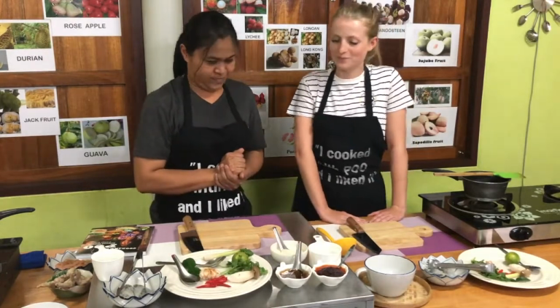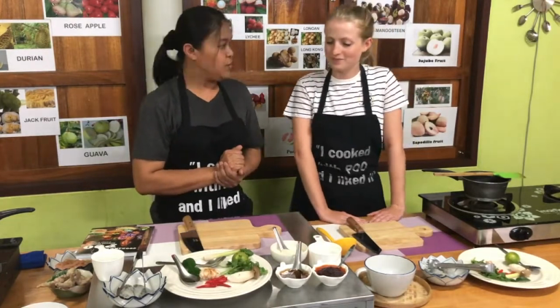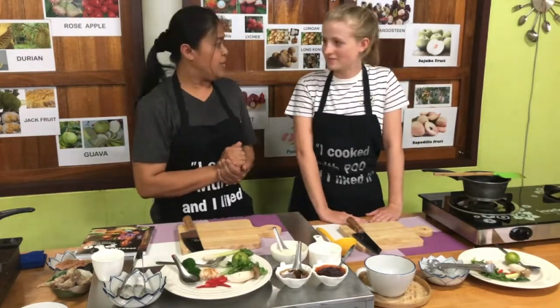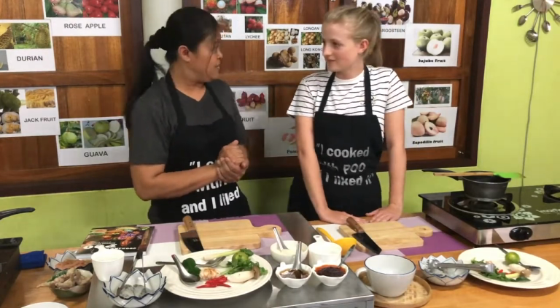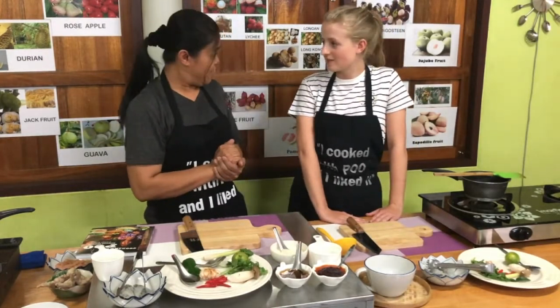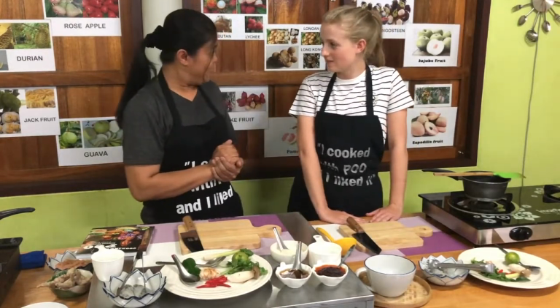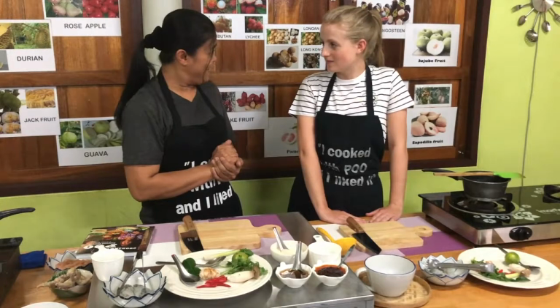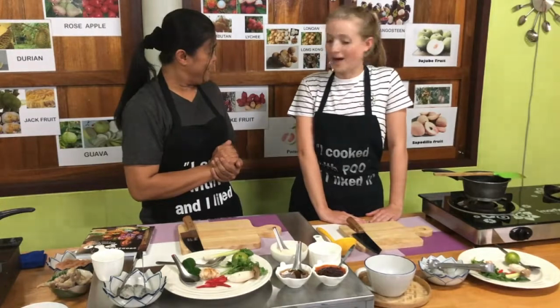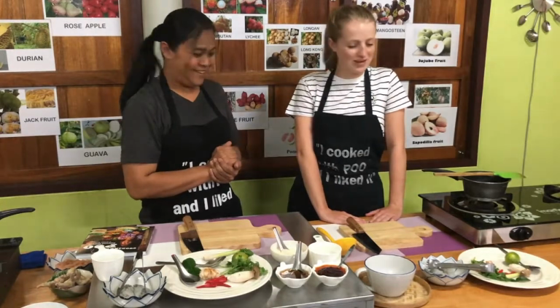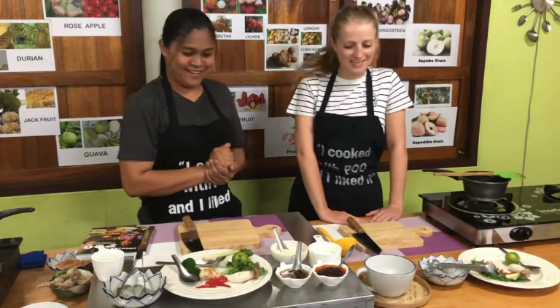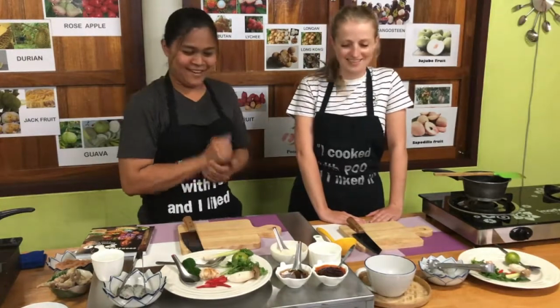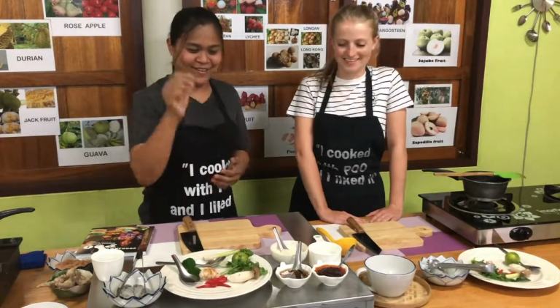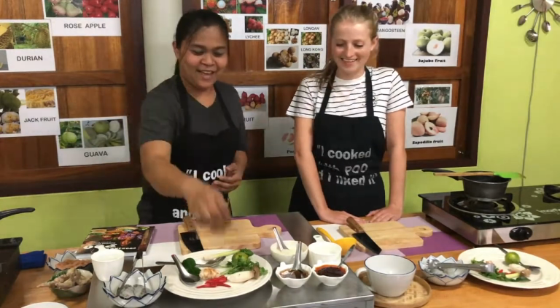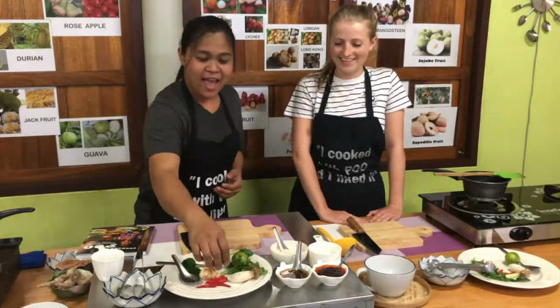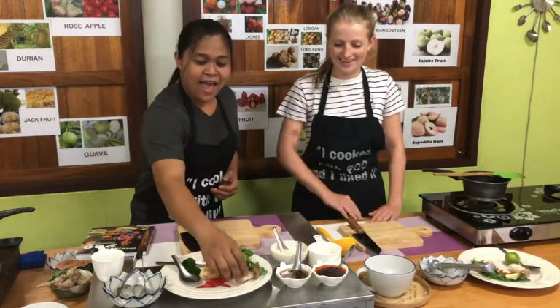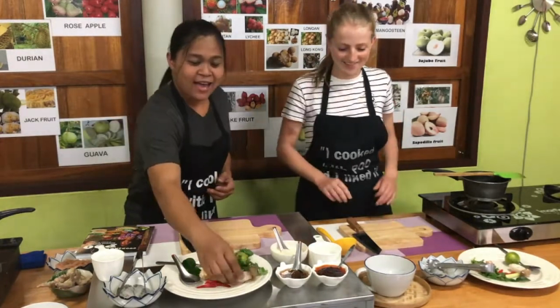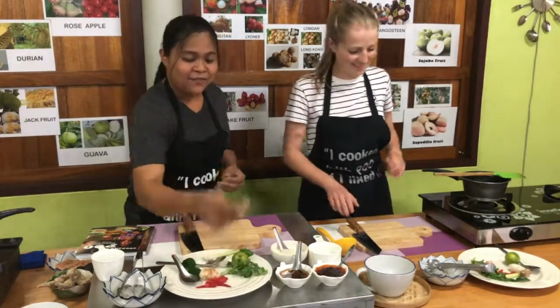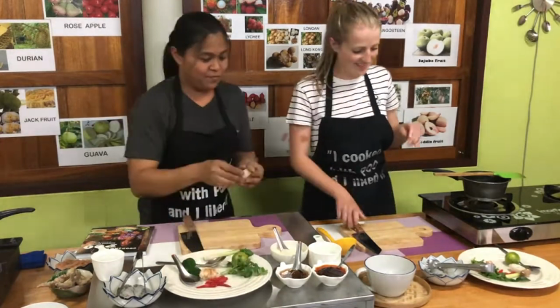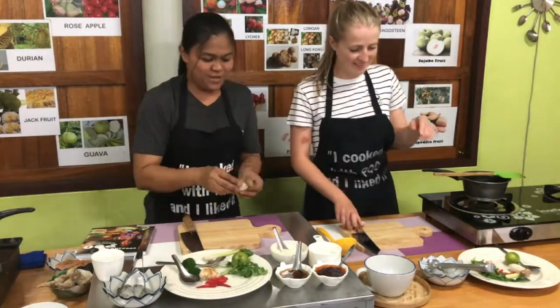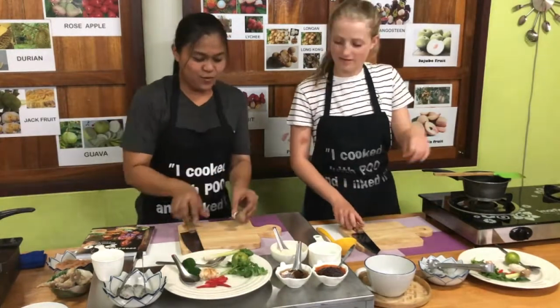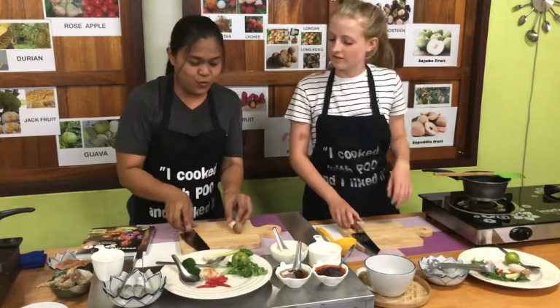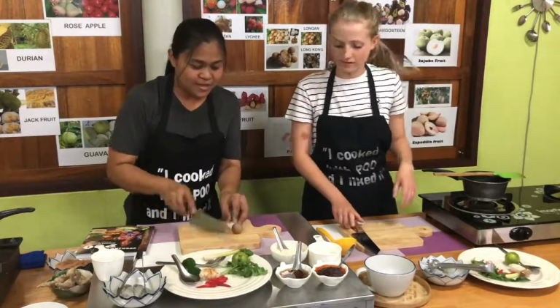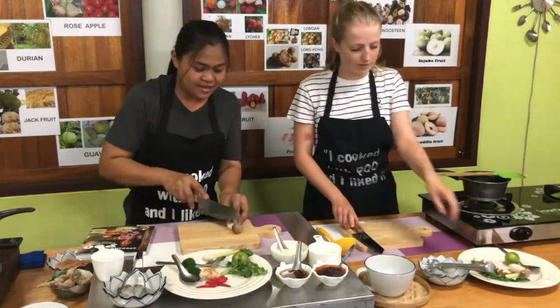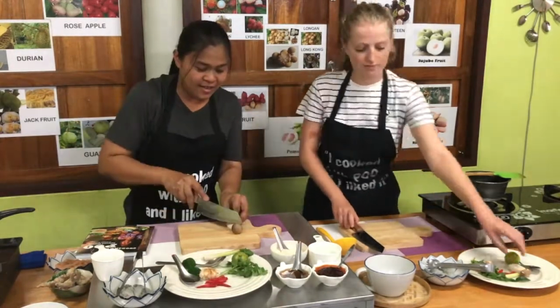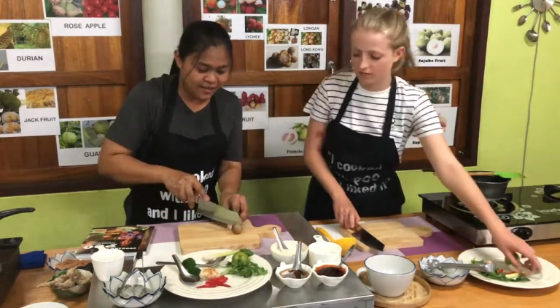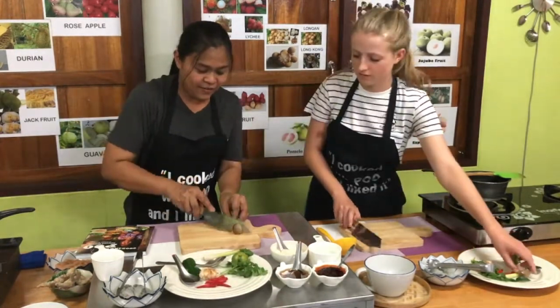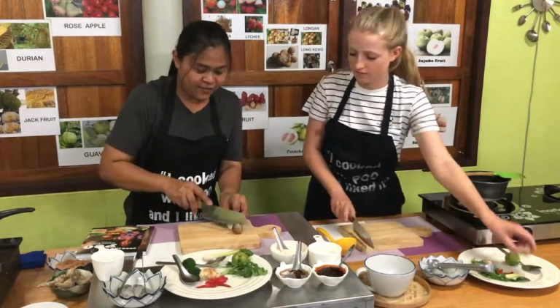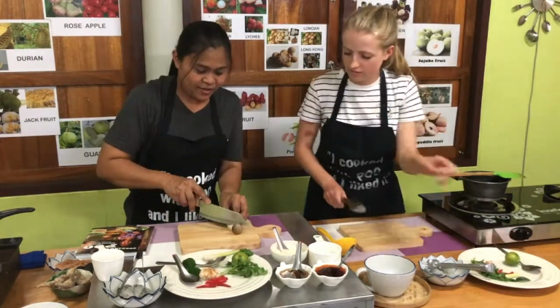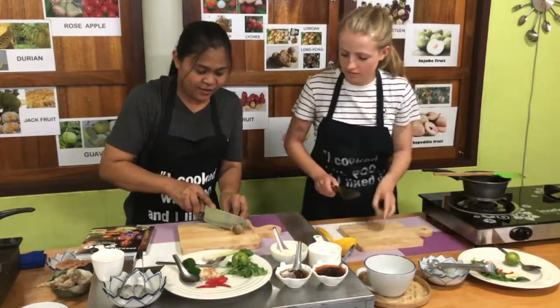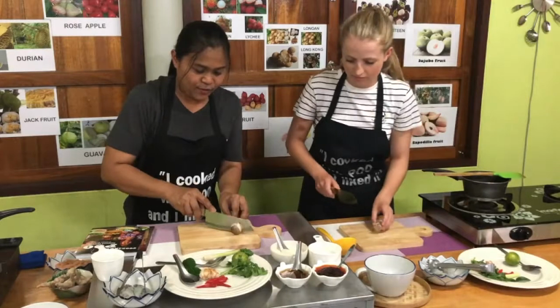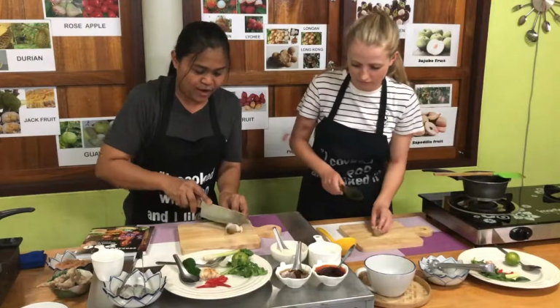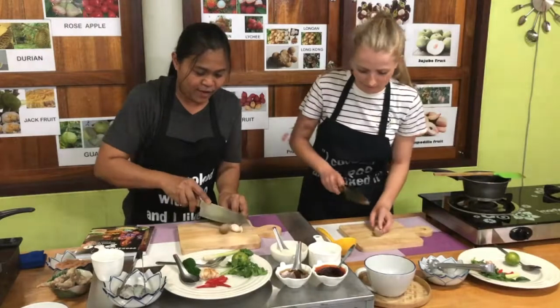Okay, are you ready? I am ready. Let's go. For the mushroom, you can slice it into triangles.